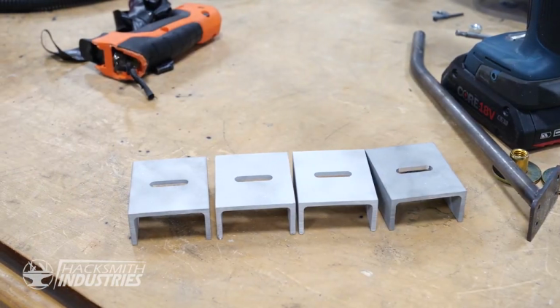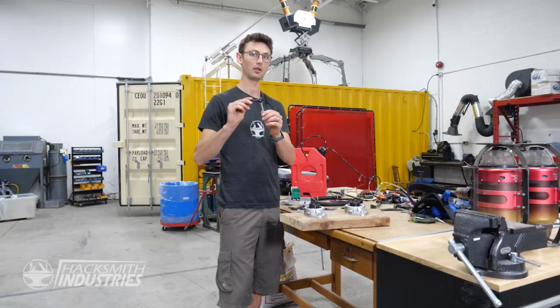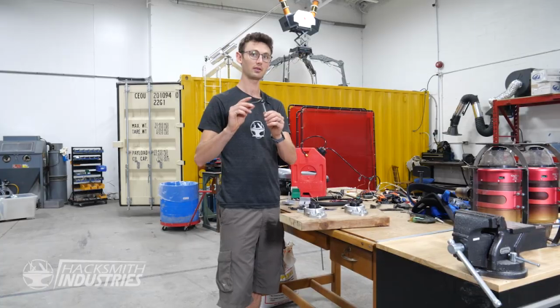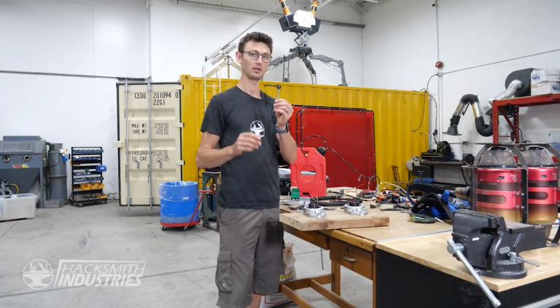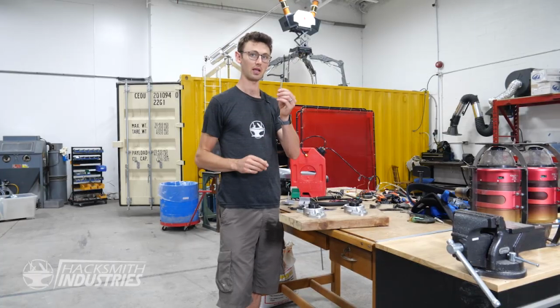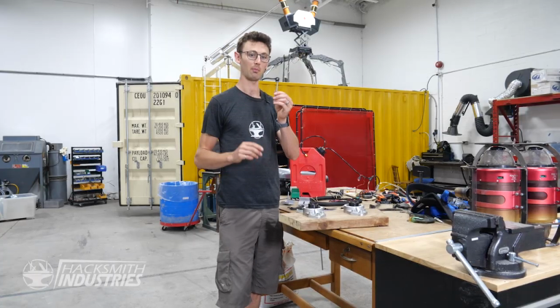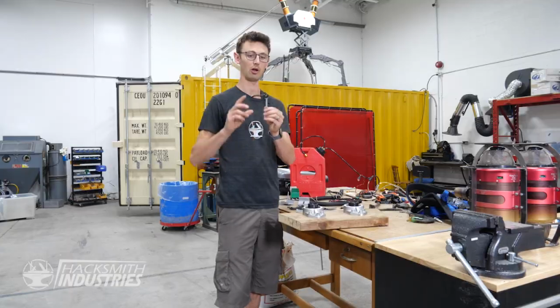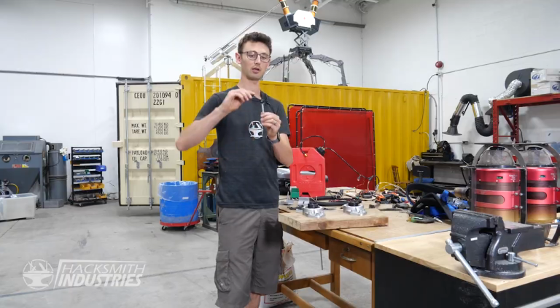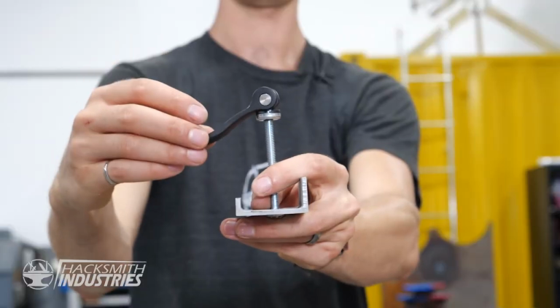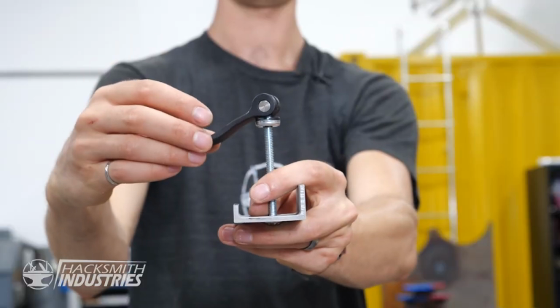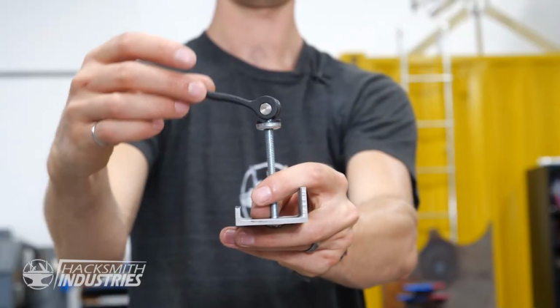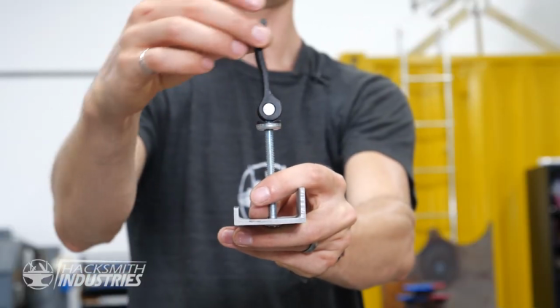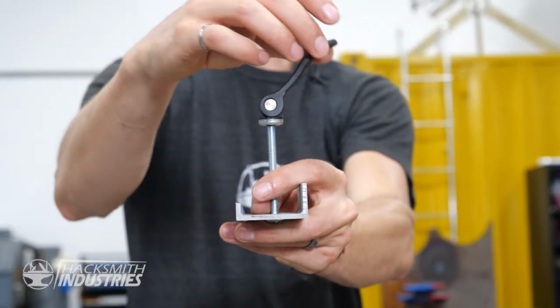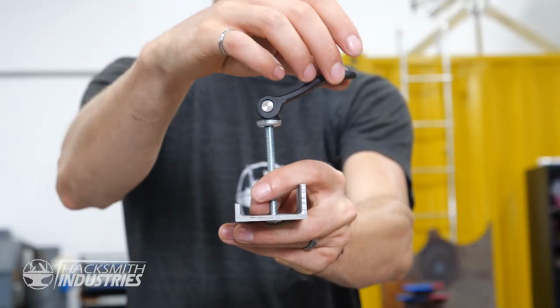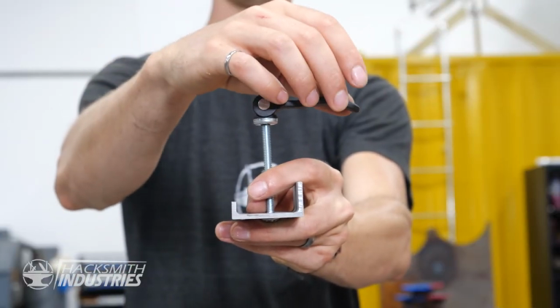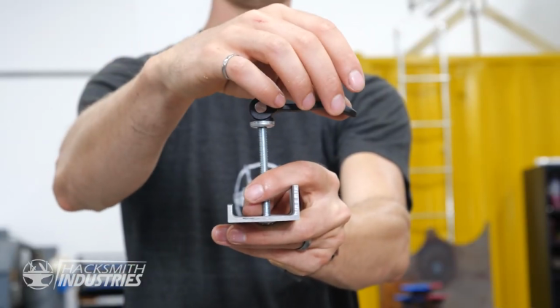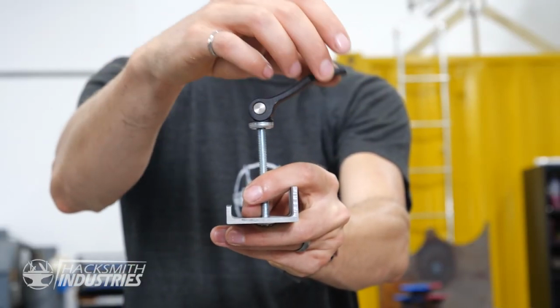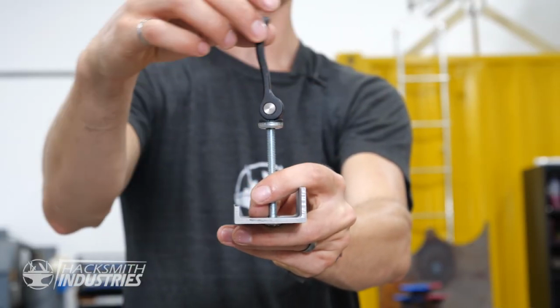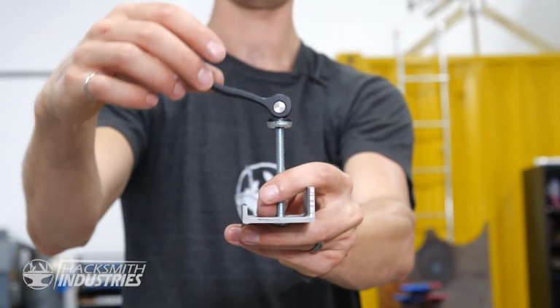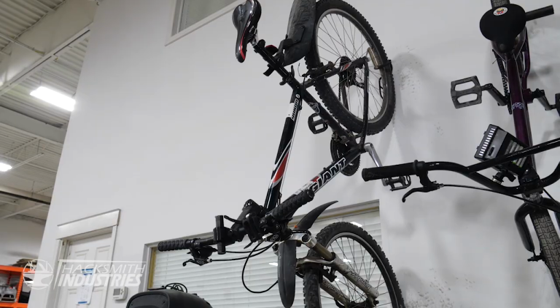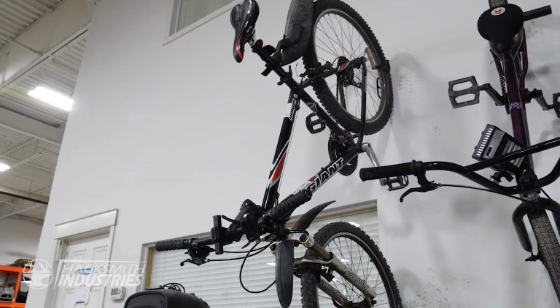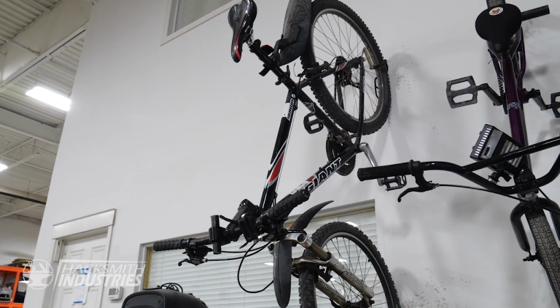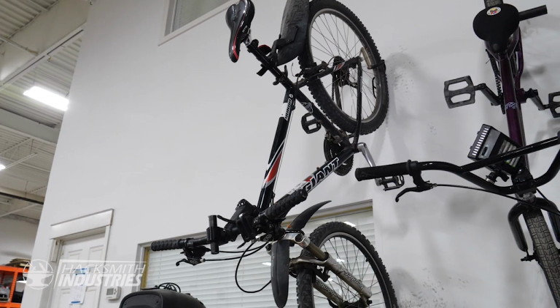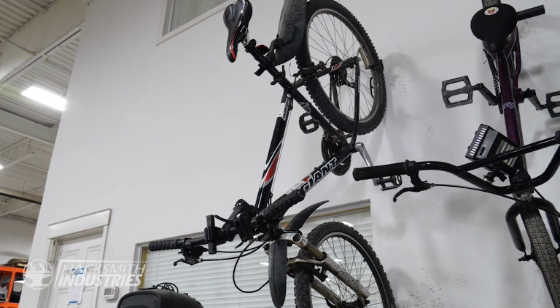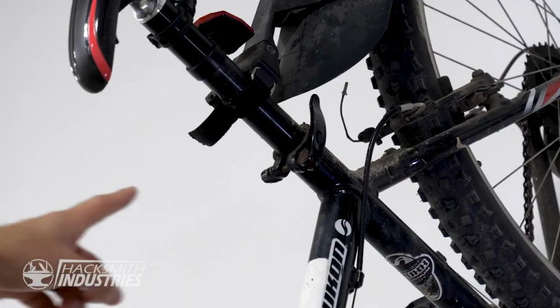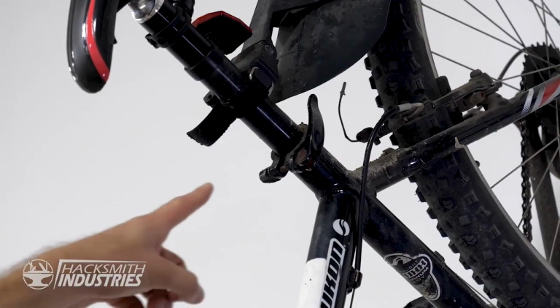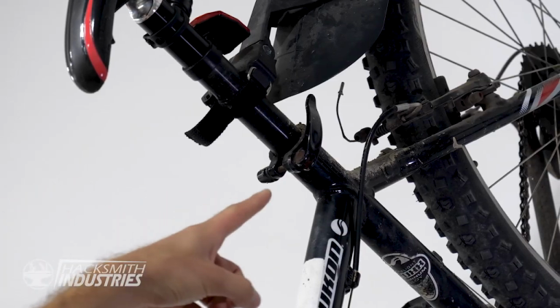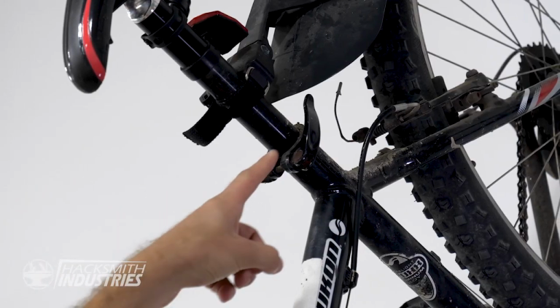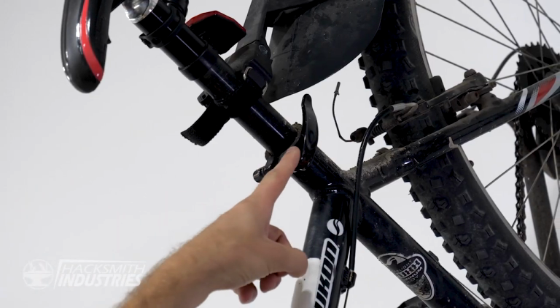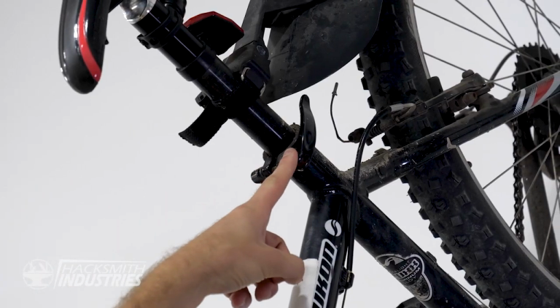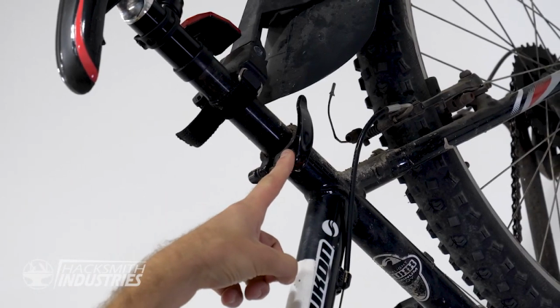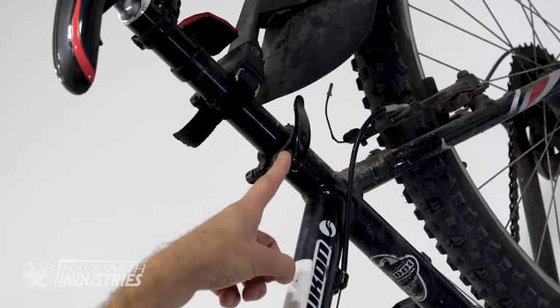This is a cam lock — a quick and easy way to tighten something. It's the same mechanism used in bicycles for quick releases.